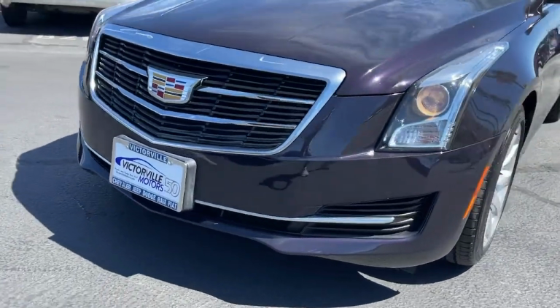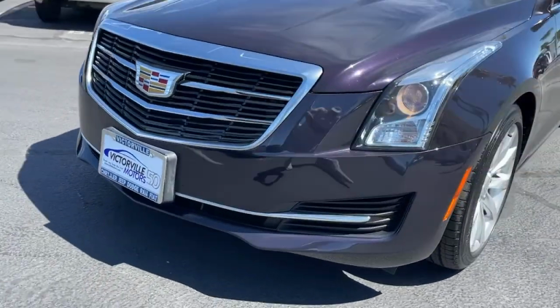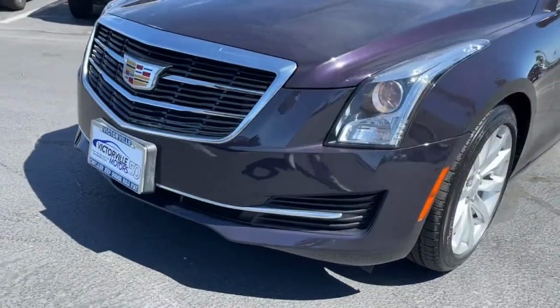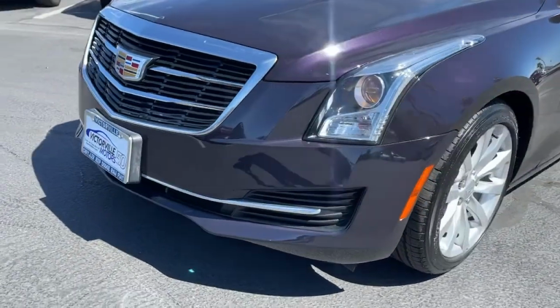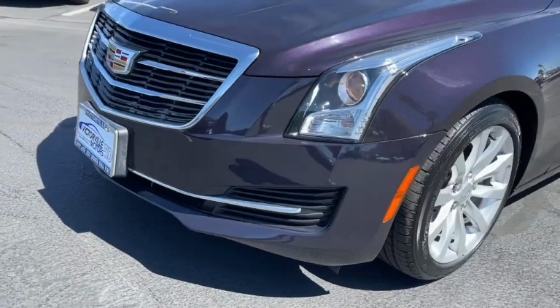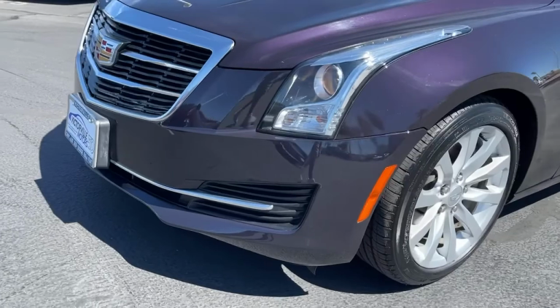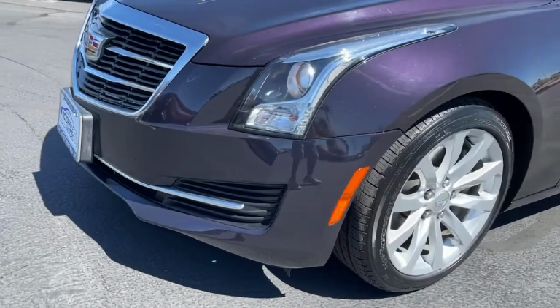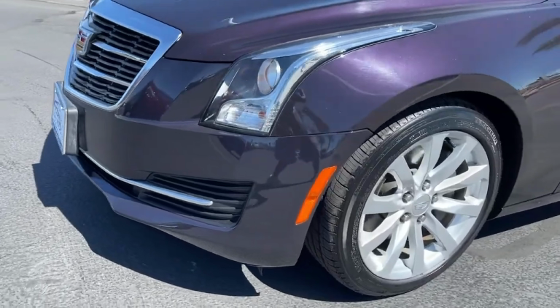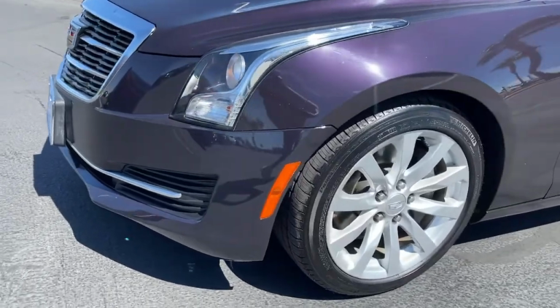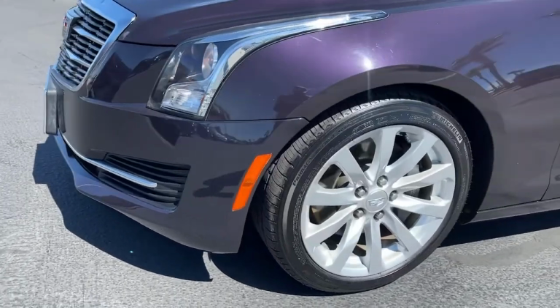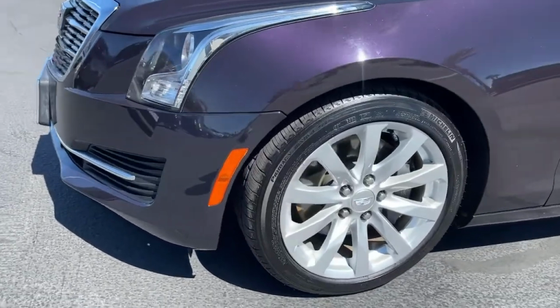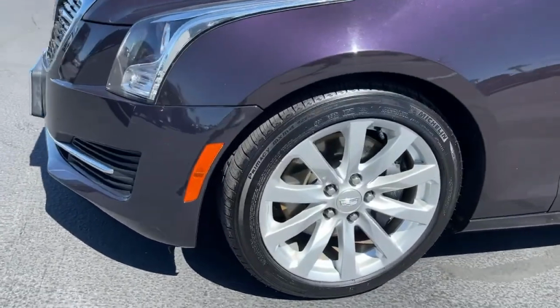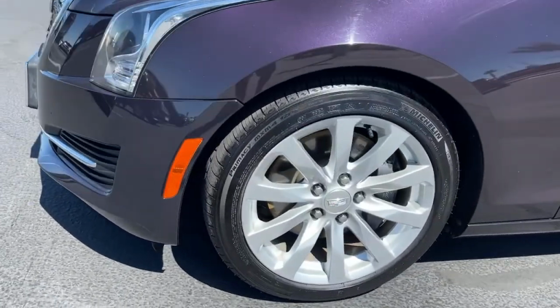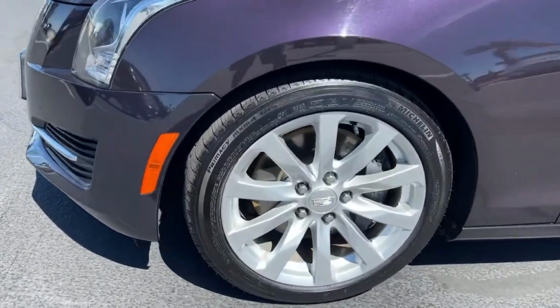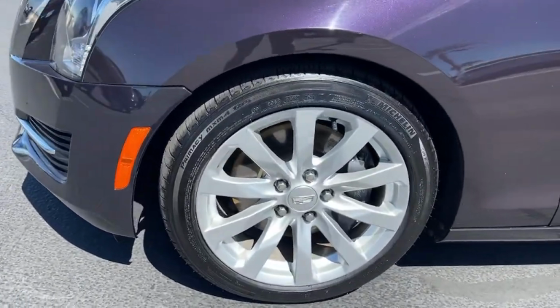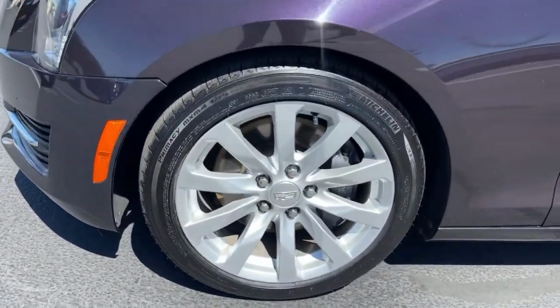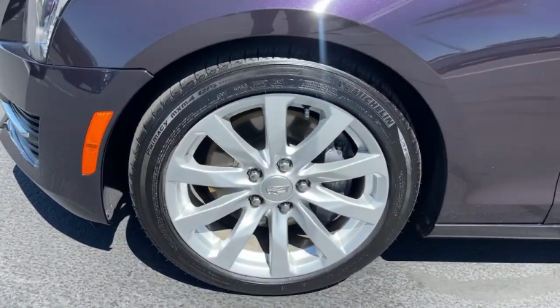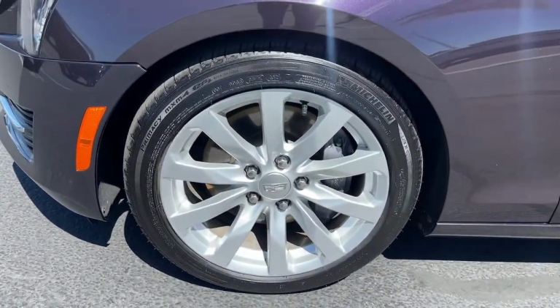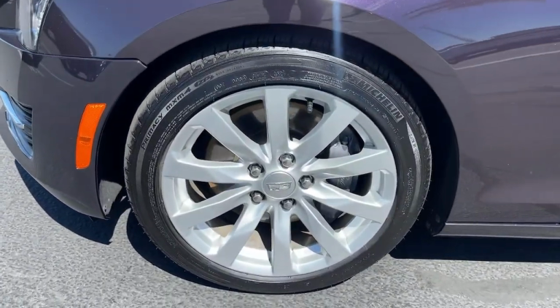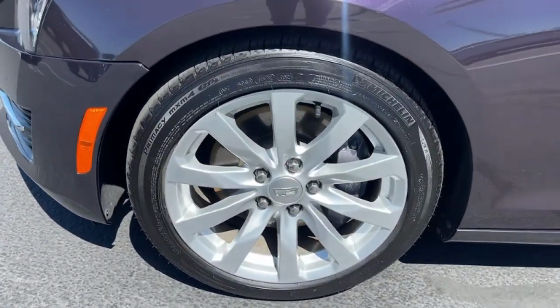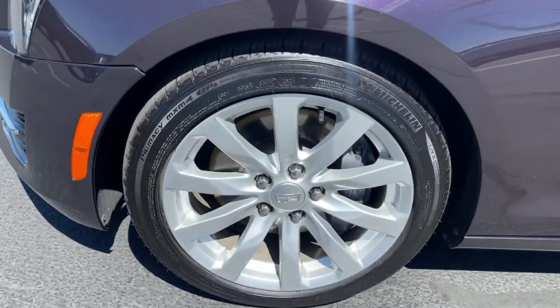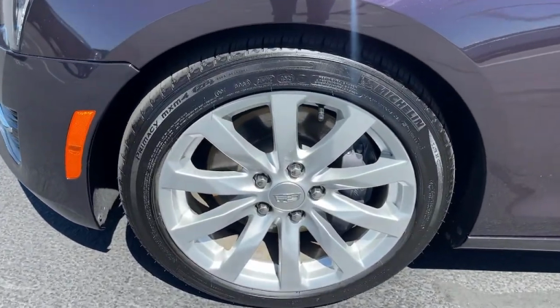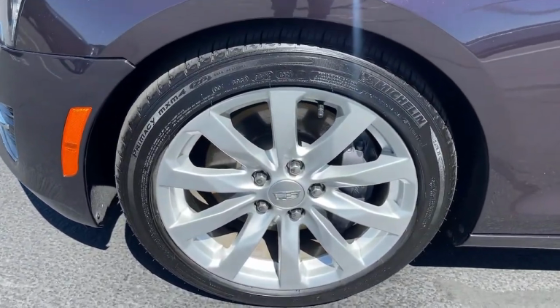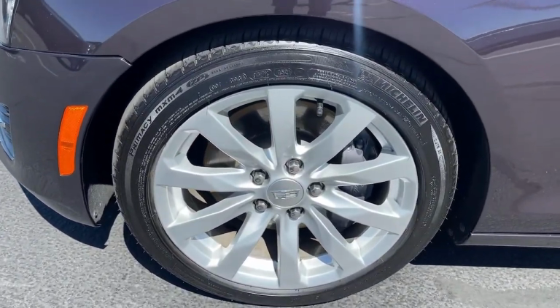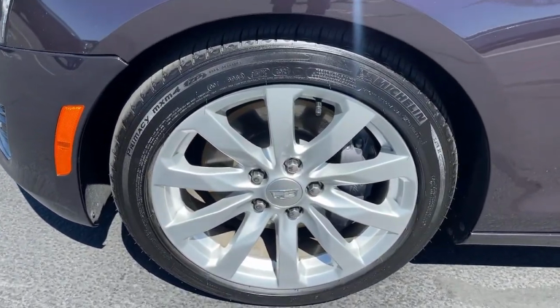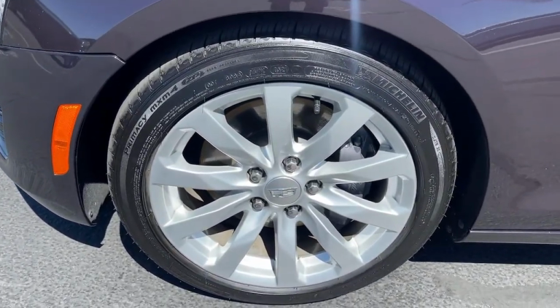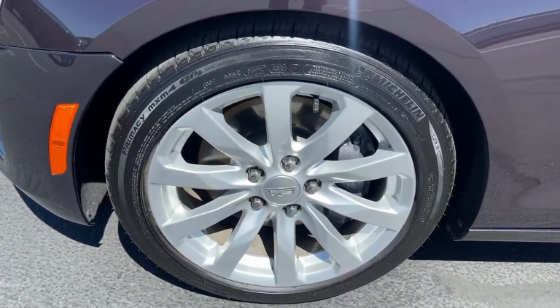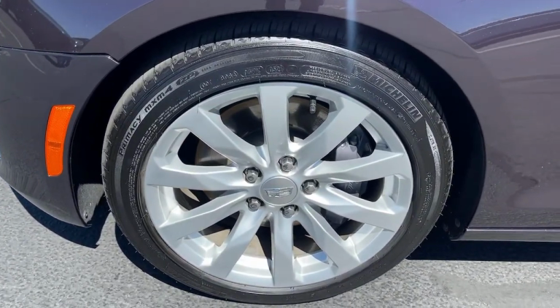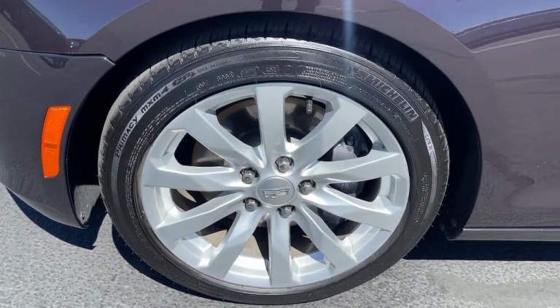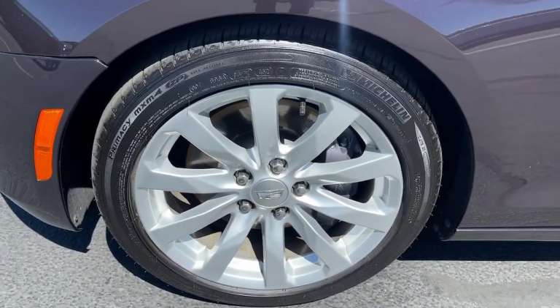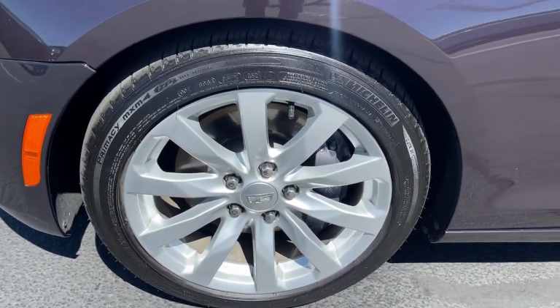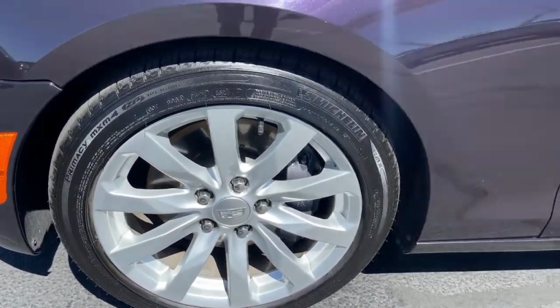Drive sleekness, drive precision, drive power — drive the ATS Coupe.